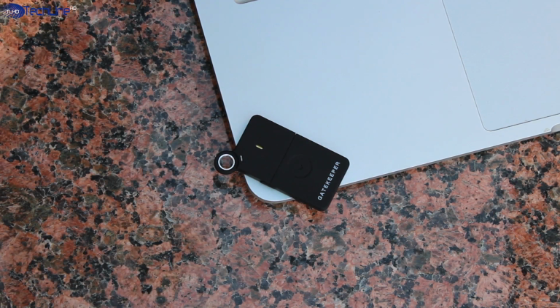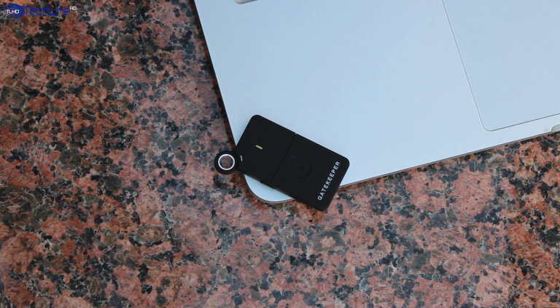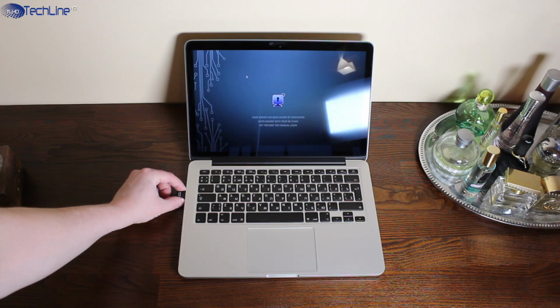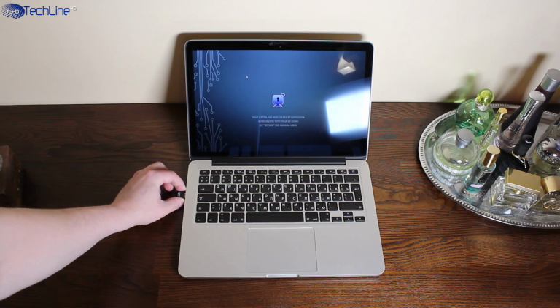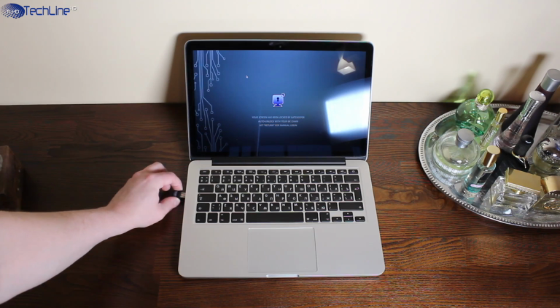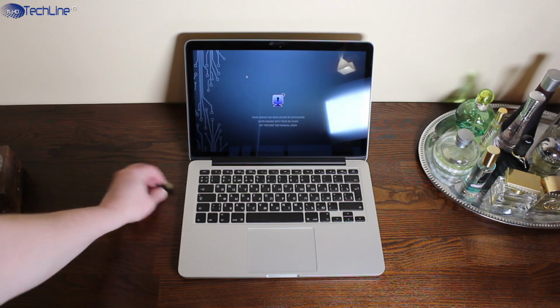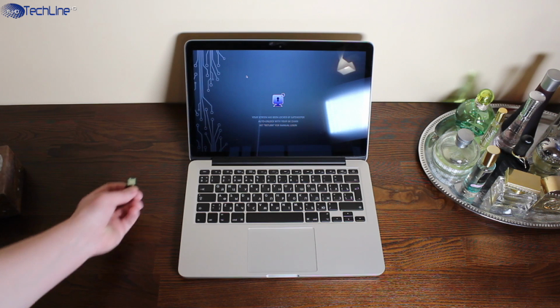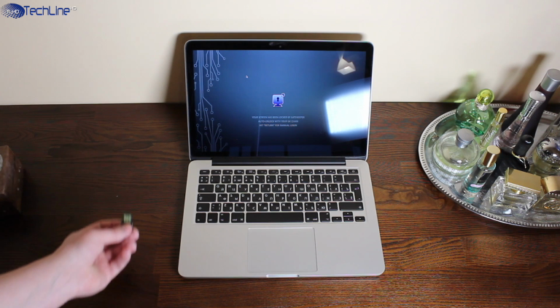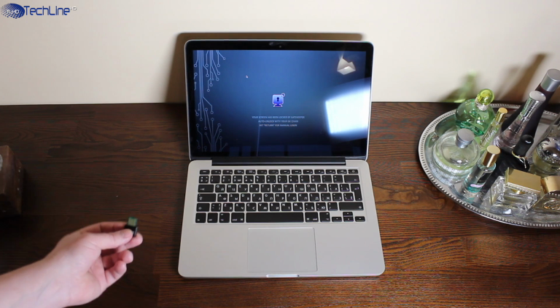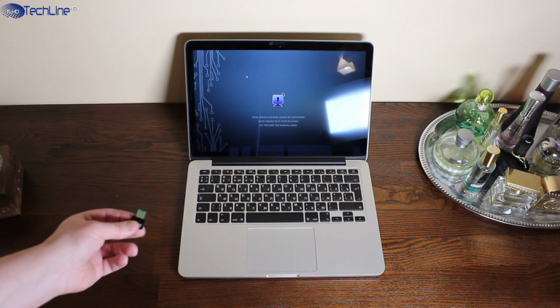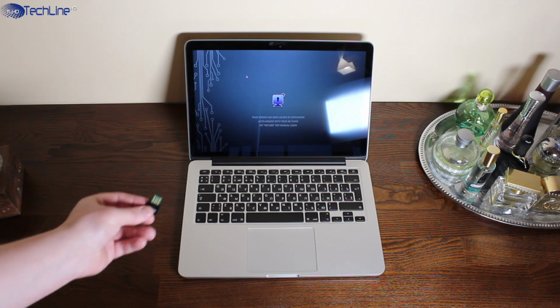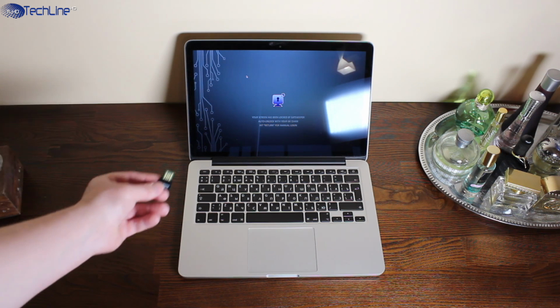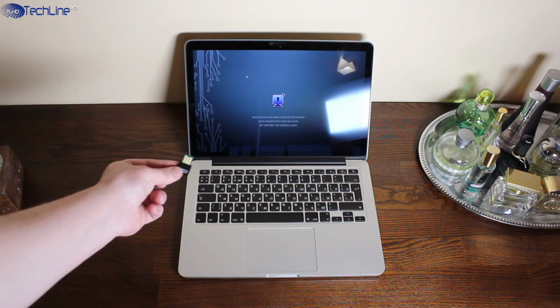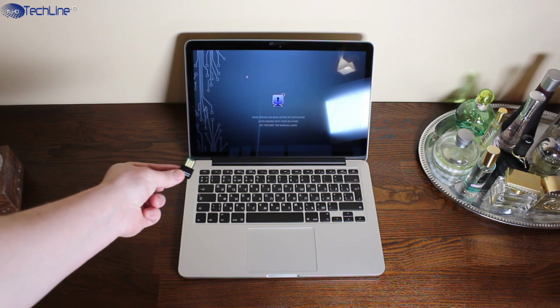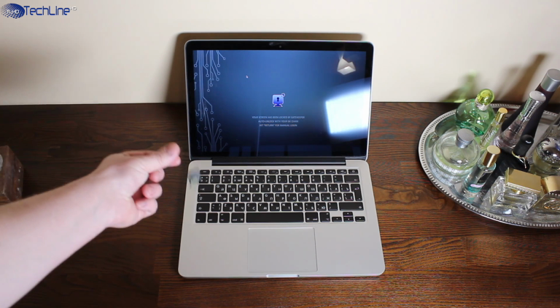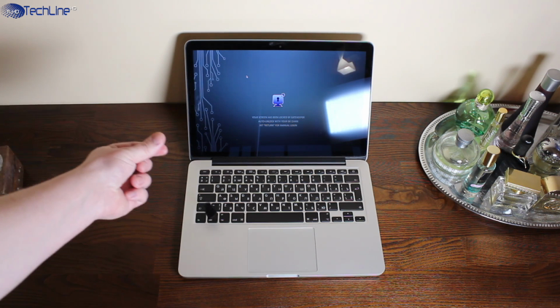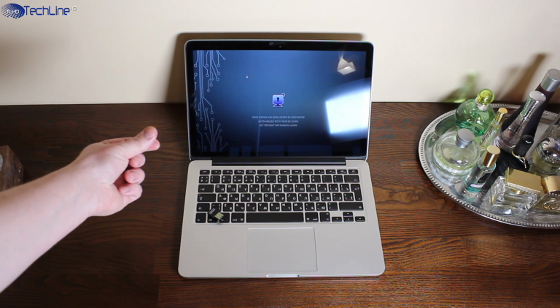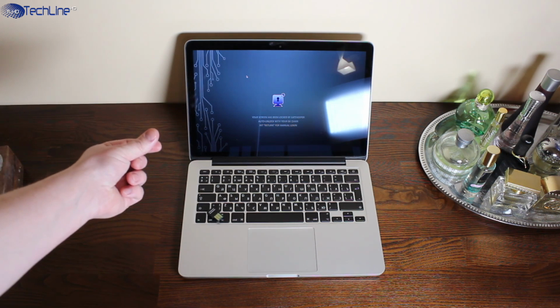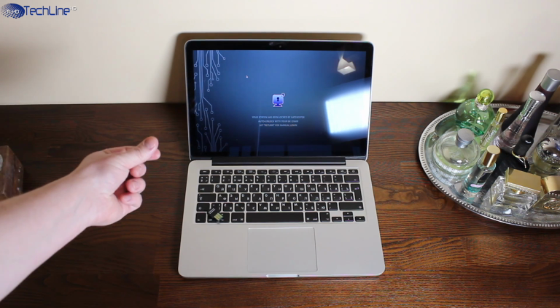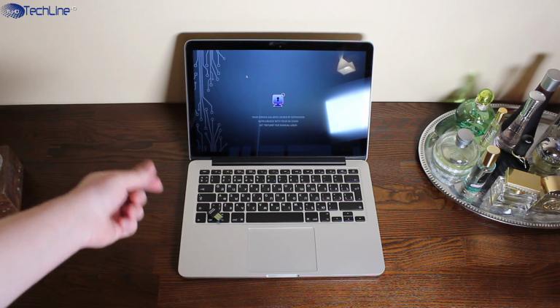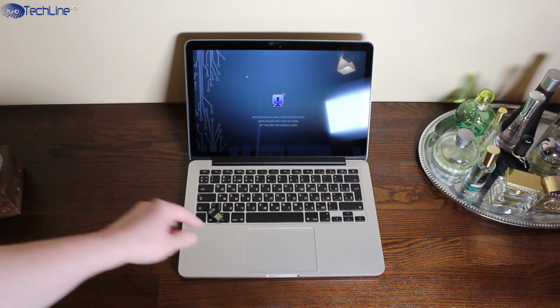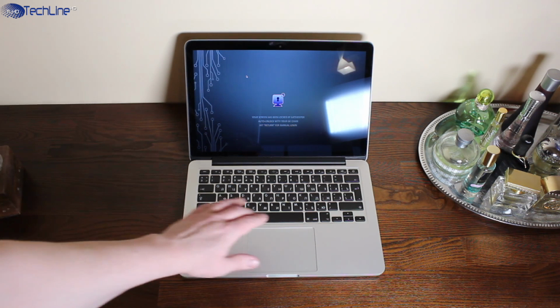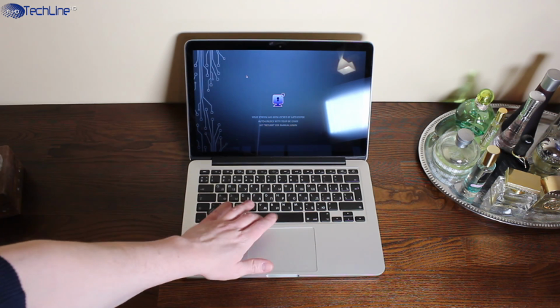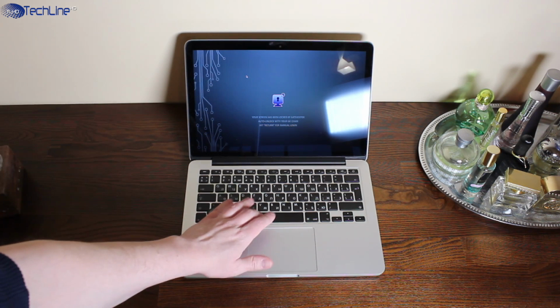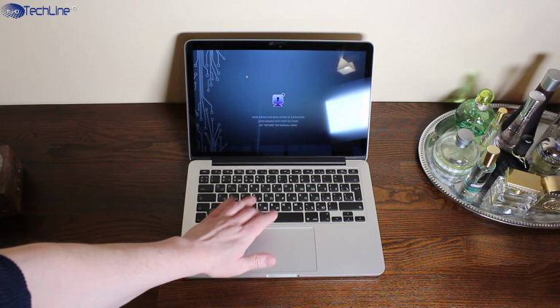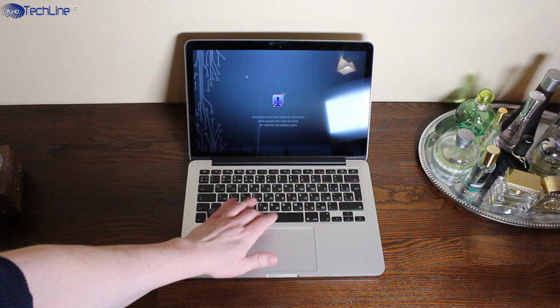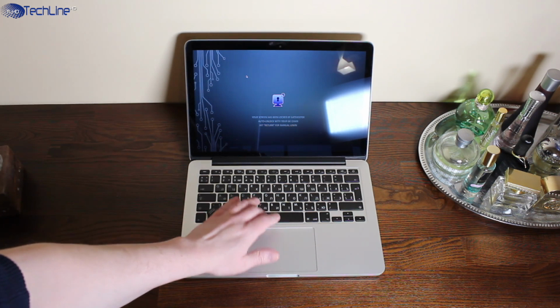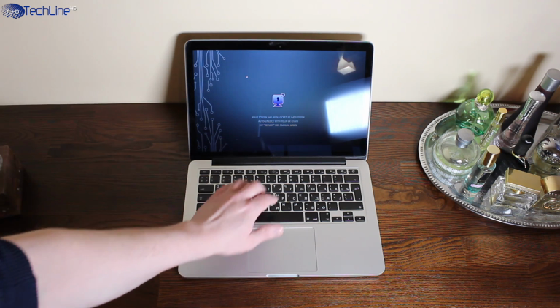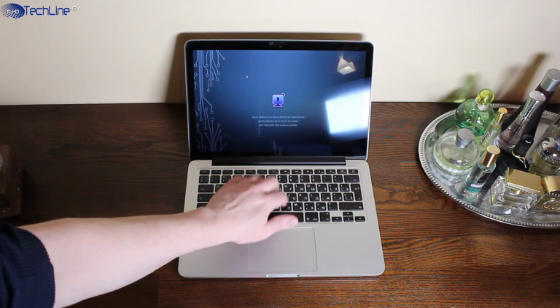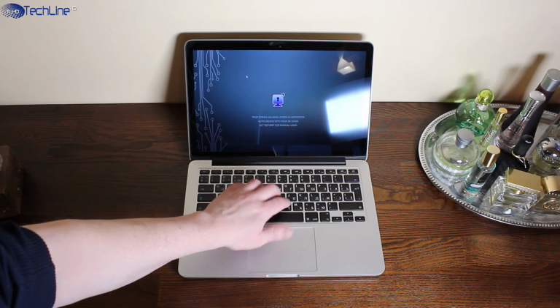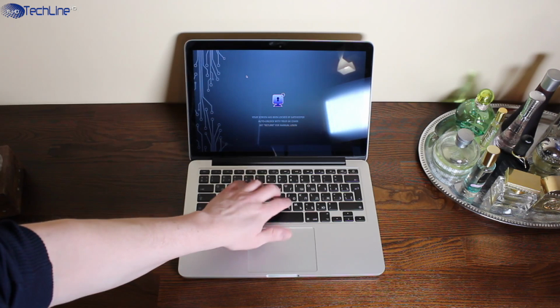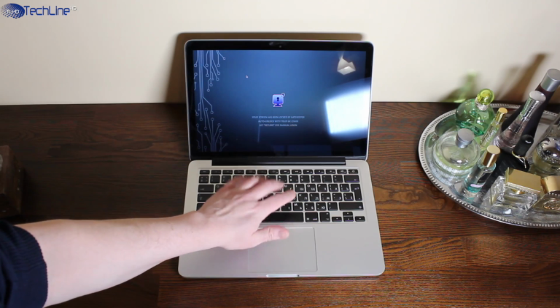You may ask: what would happen if you take the USB dongle out? Well, the computer would simply stay locked.